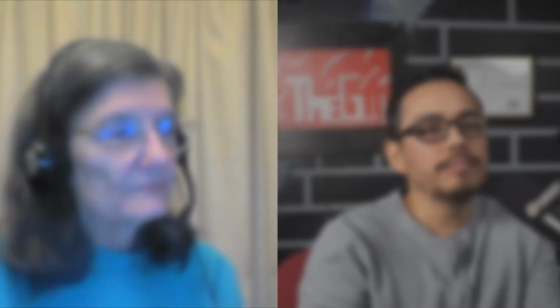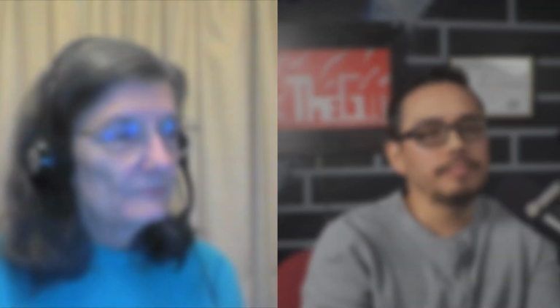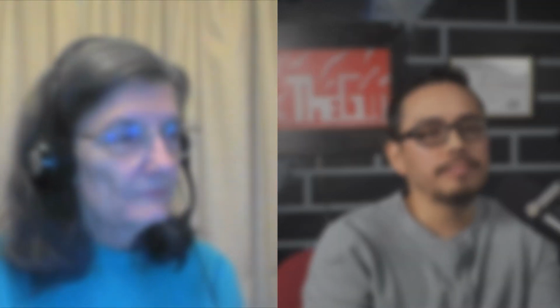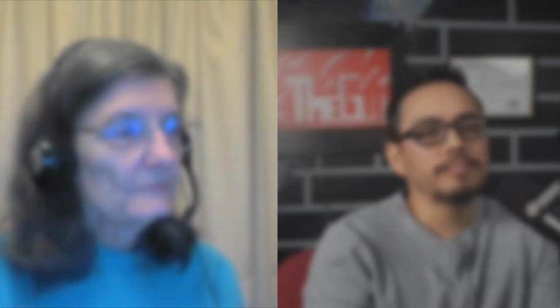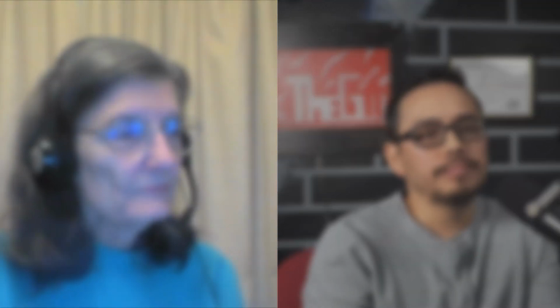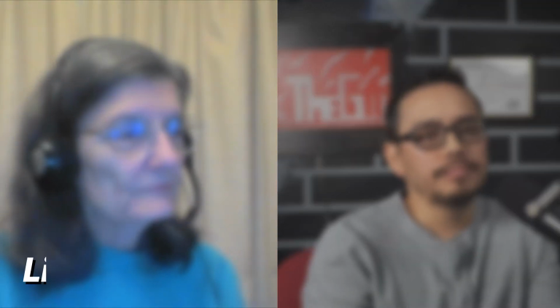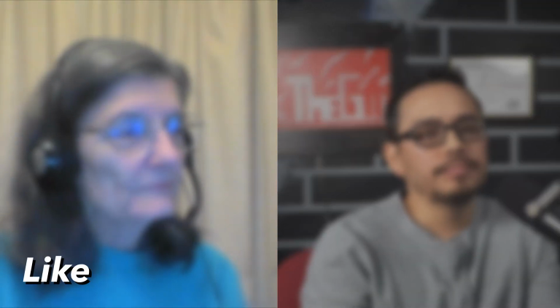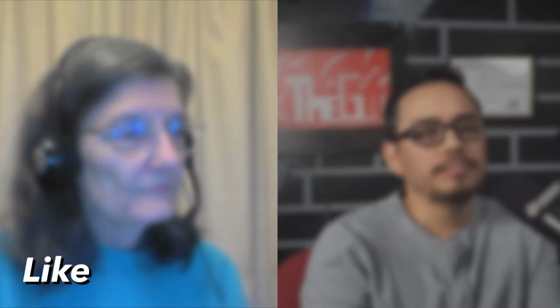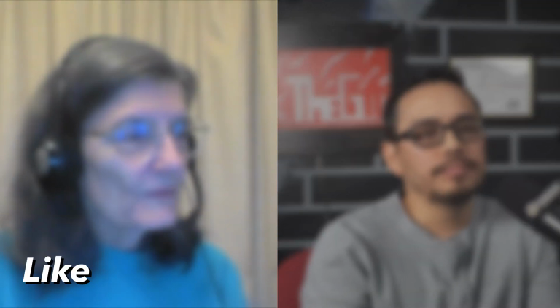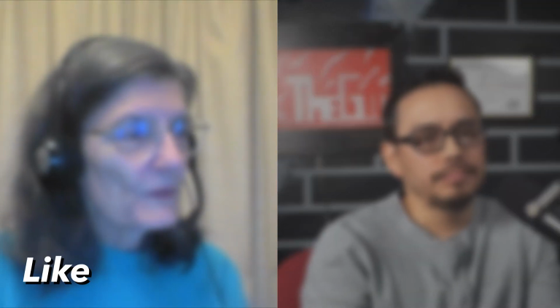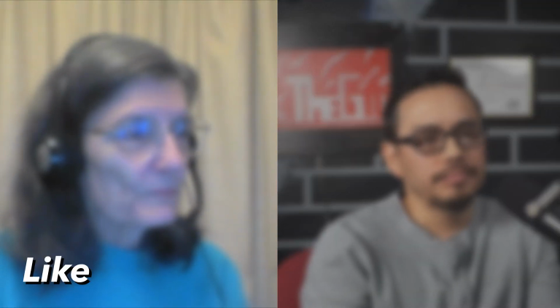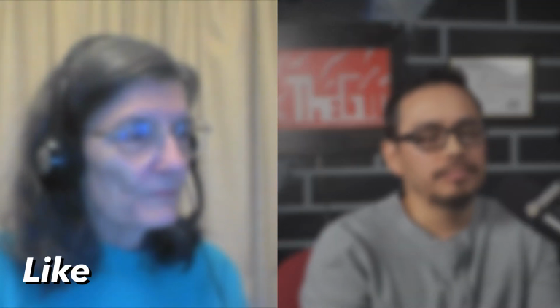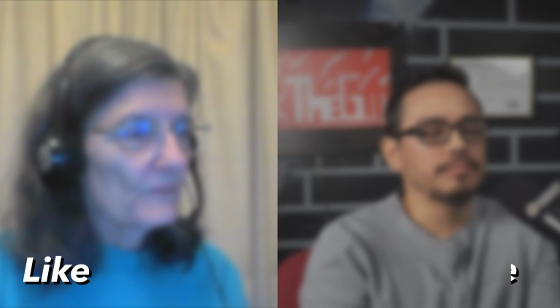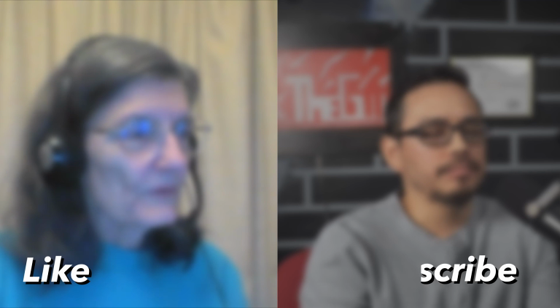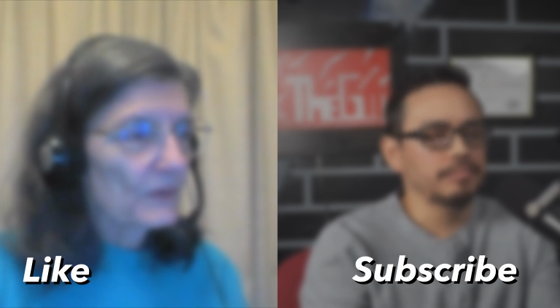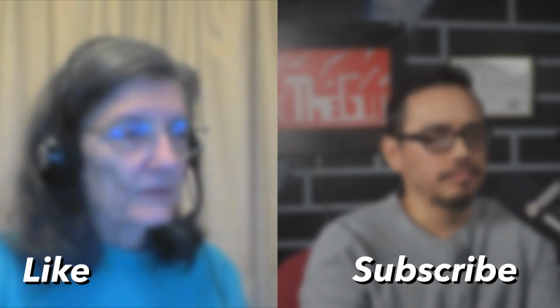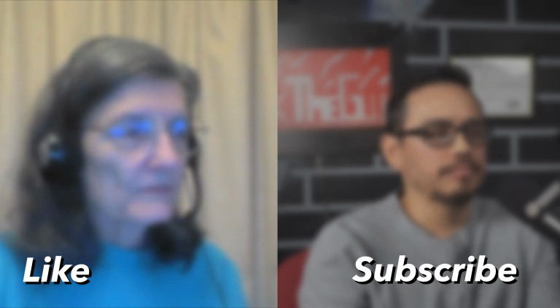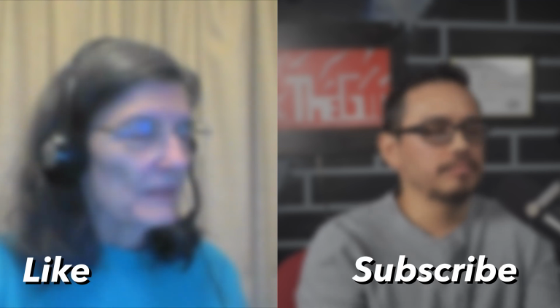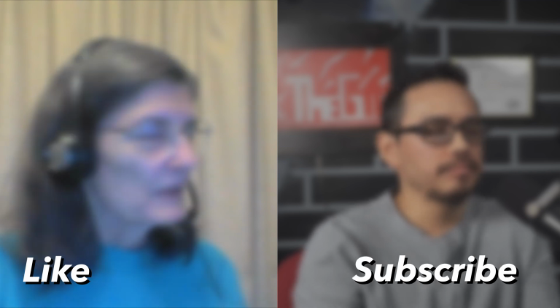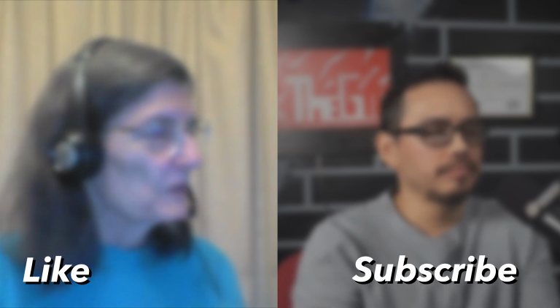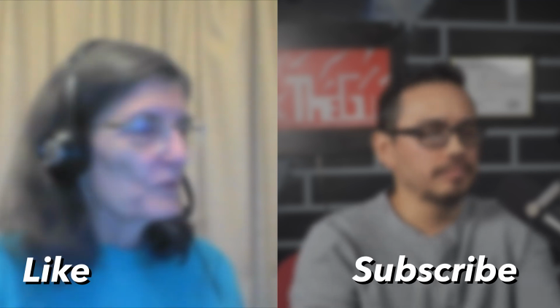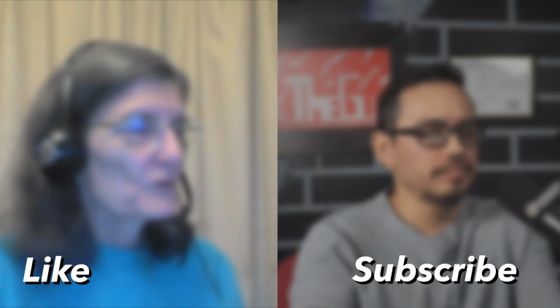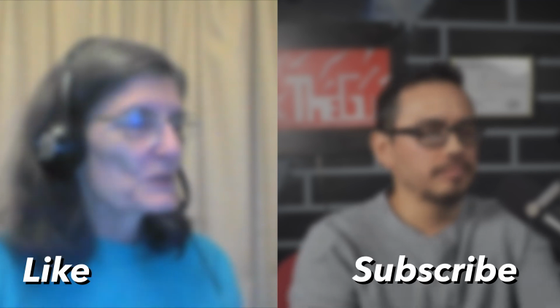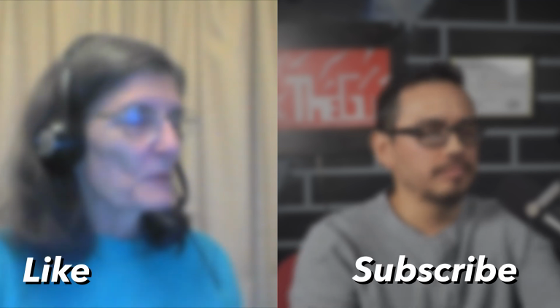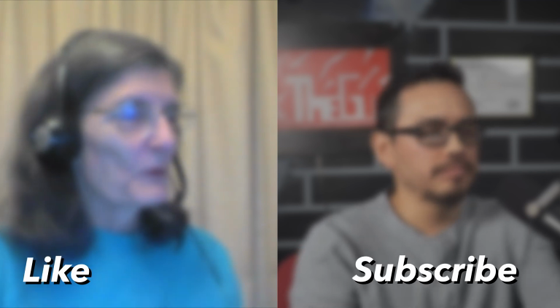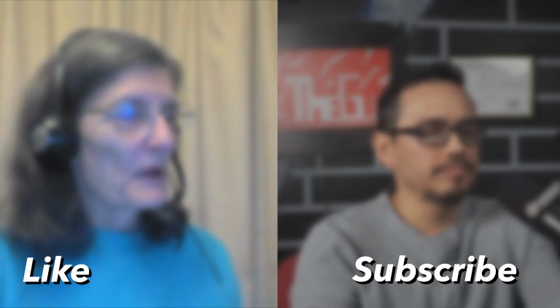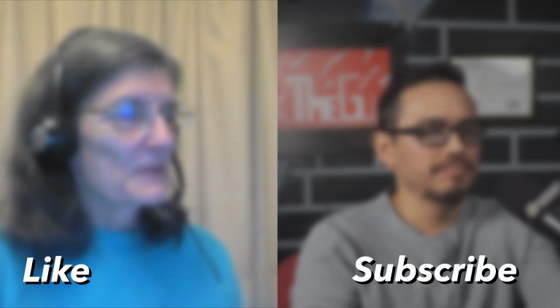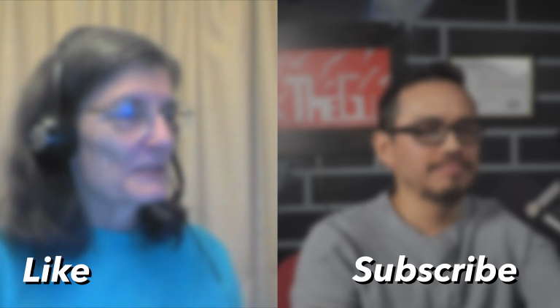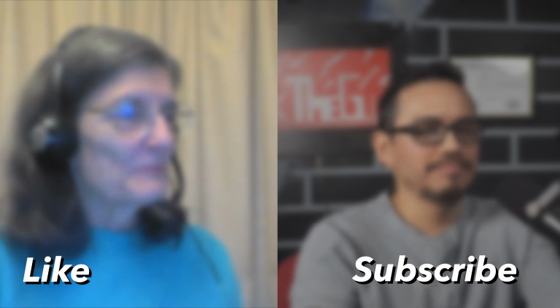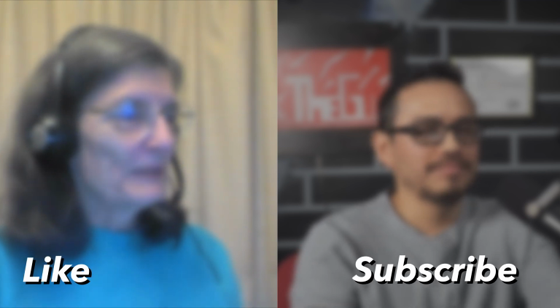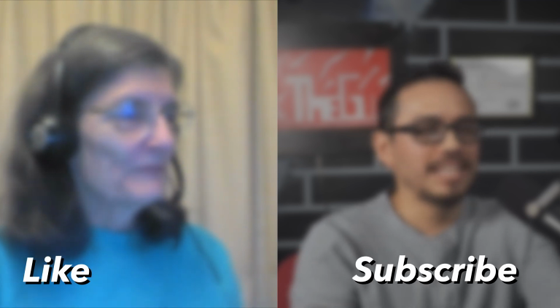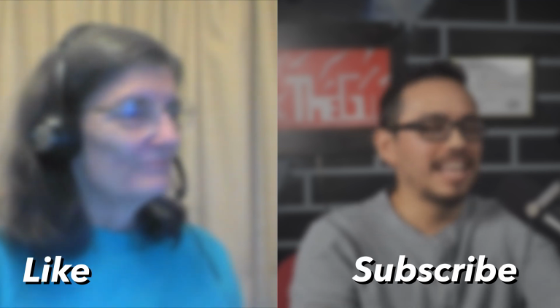Be sure to like this video and subscribe so you don't miss any new Soil Food Web or homesteading content.